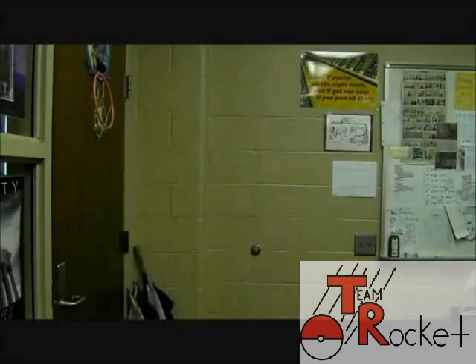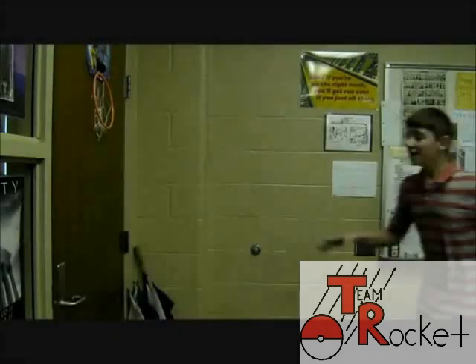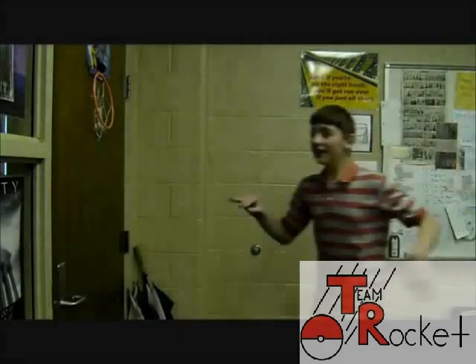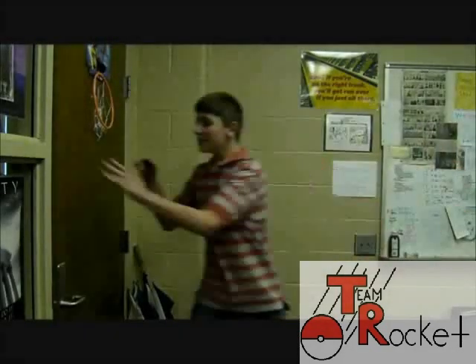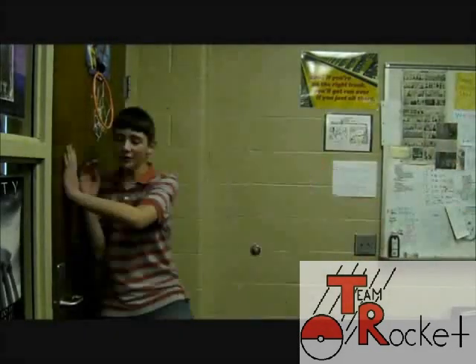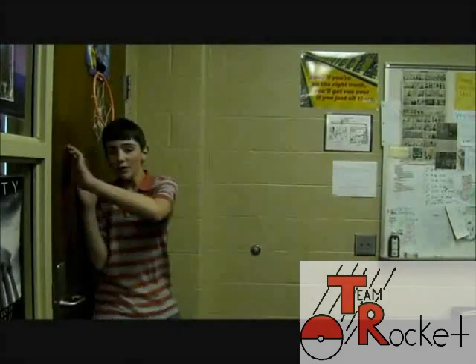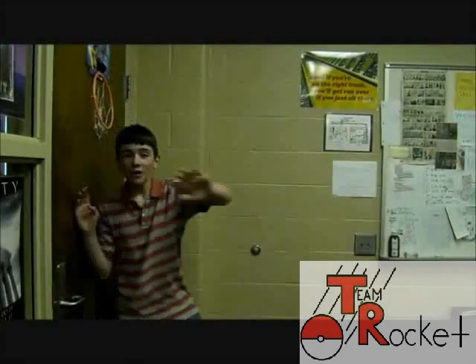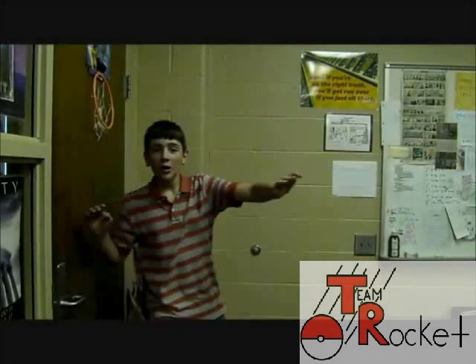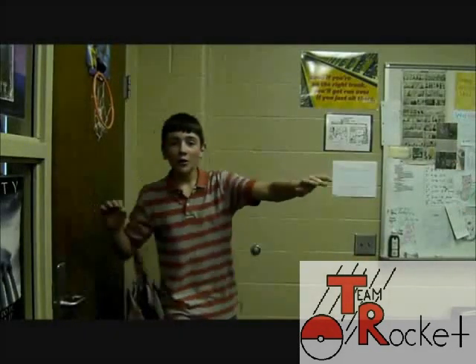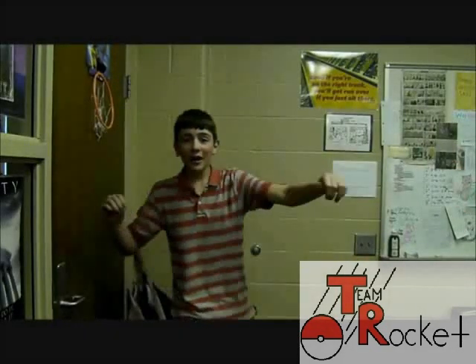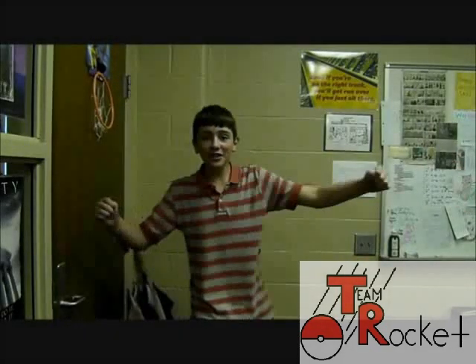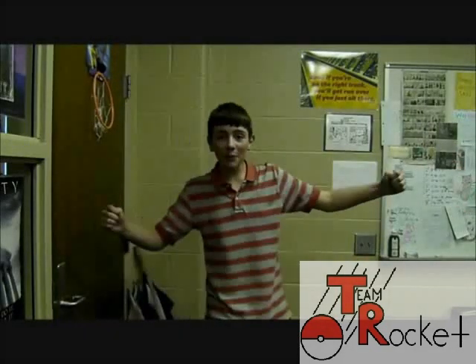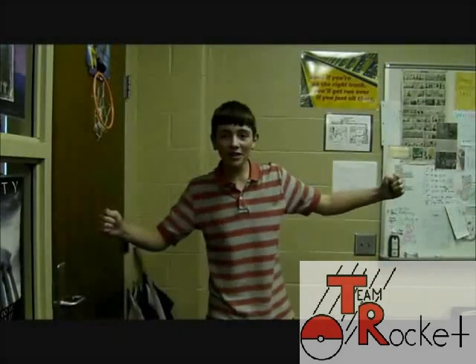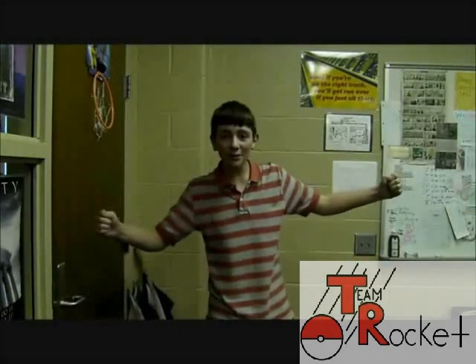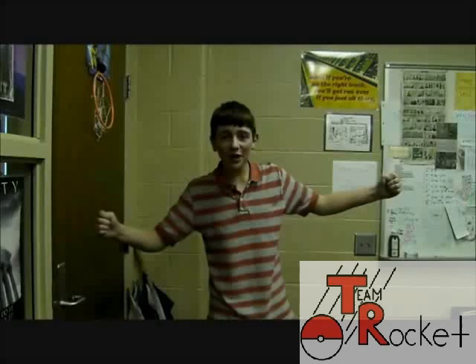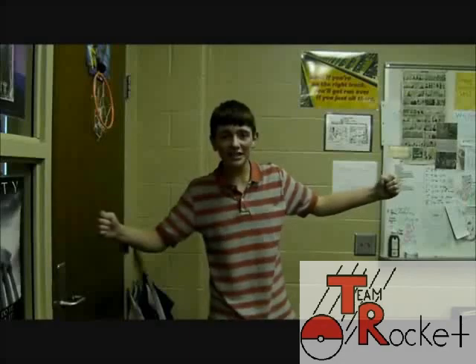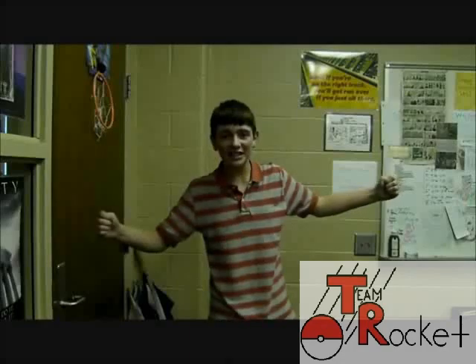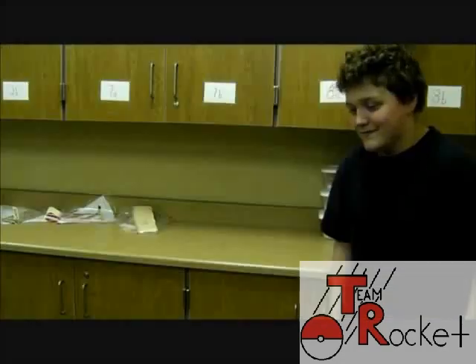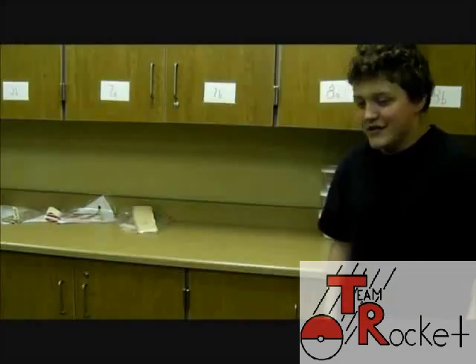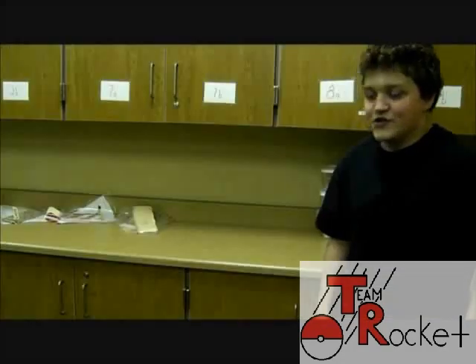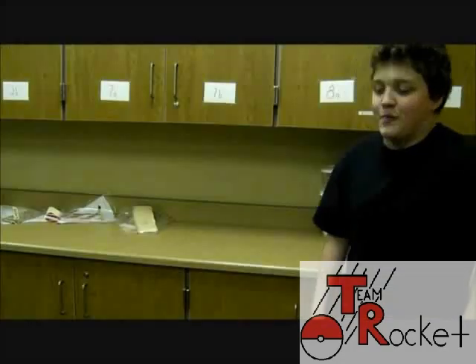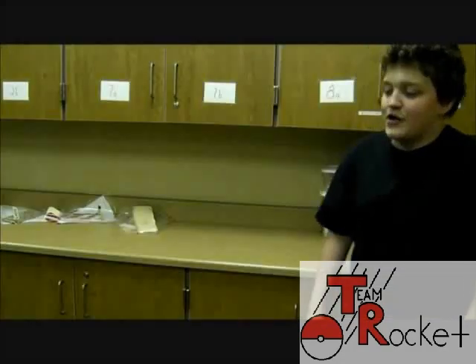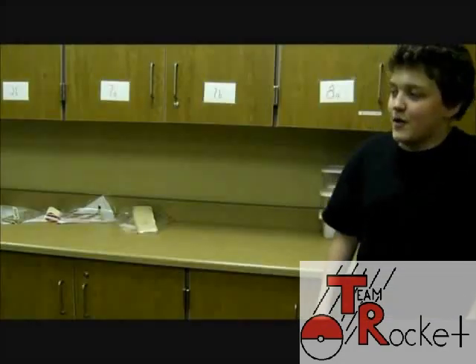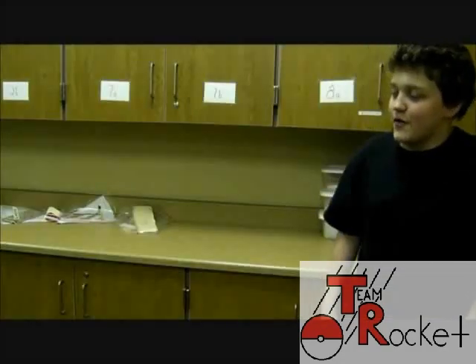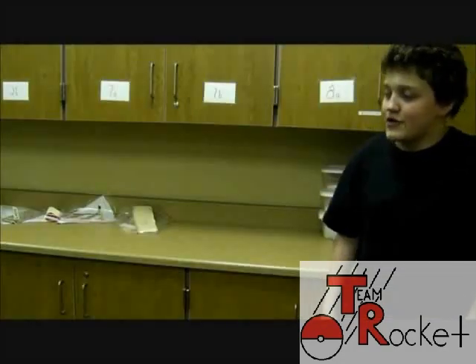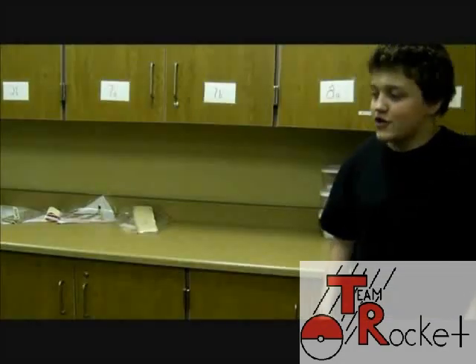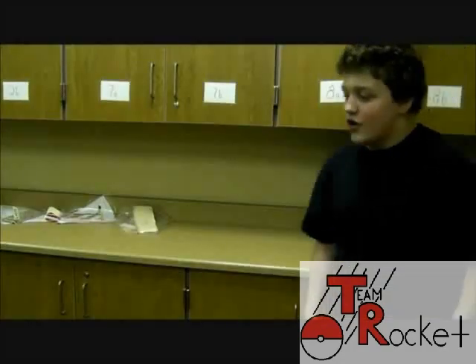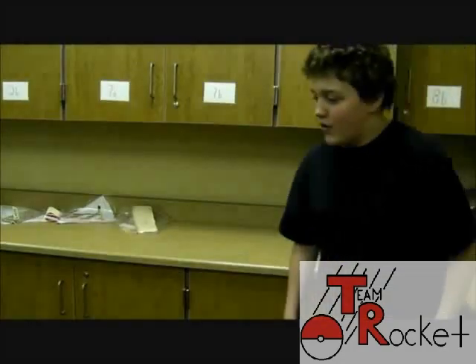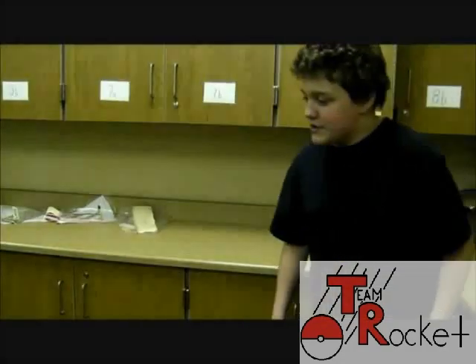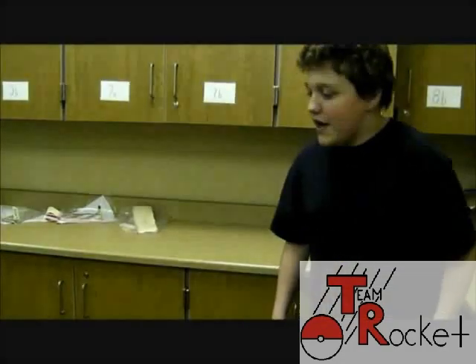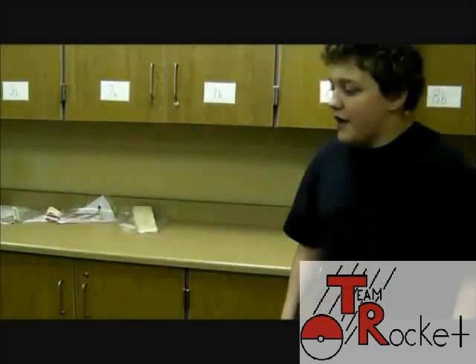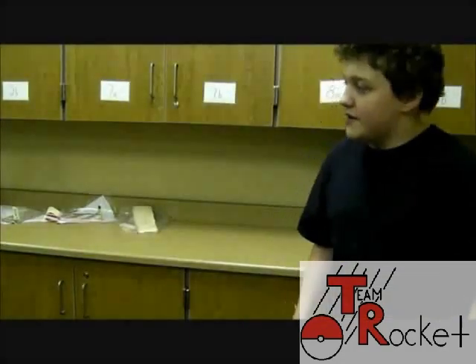Hey! Listen! We're having a soapbox derby race! A soapbox derby race? What's that?